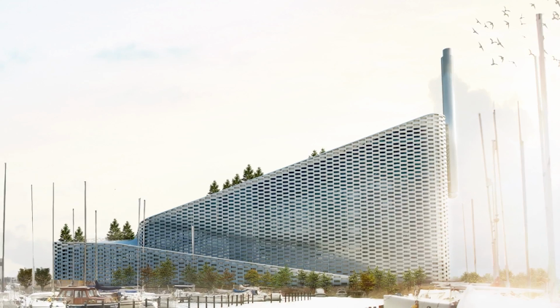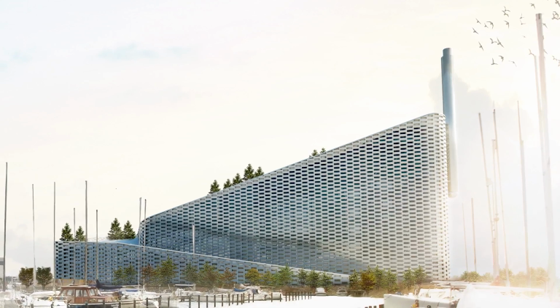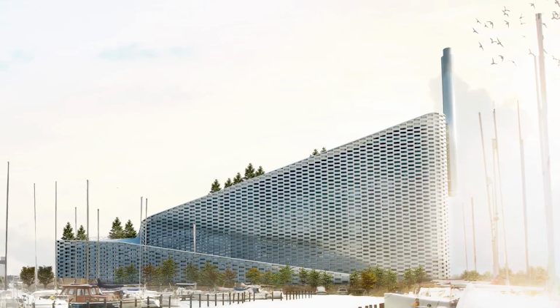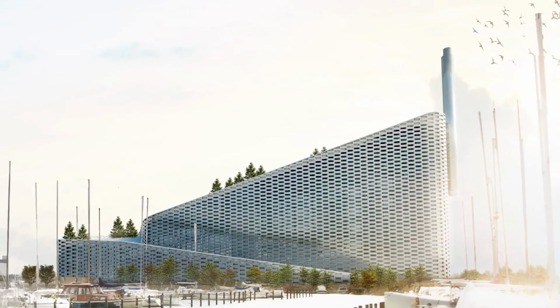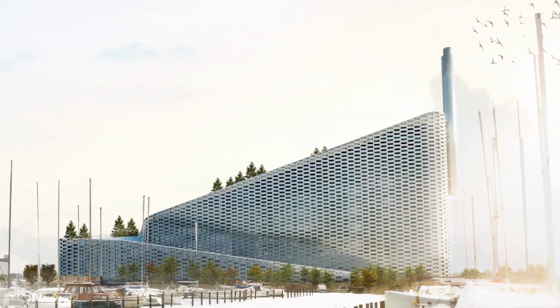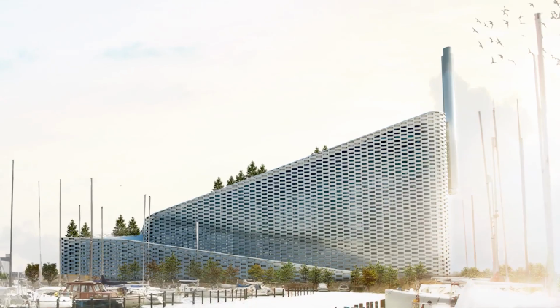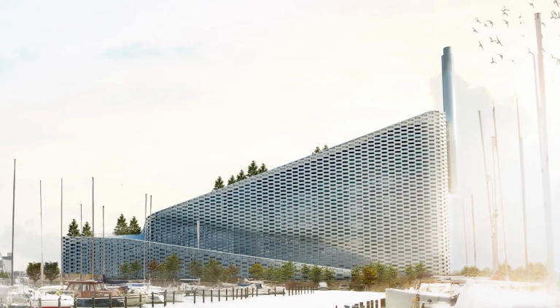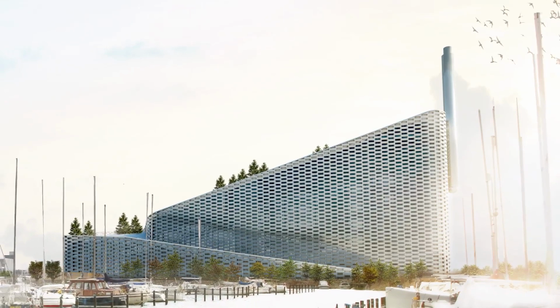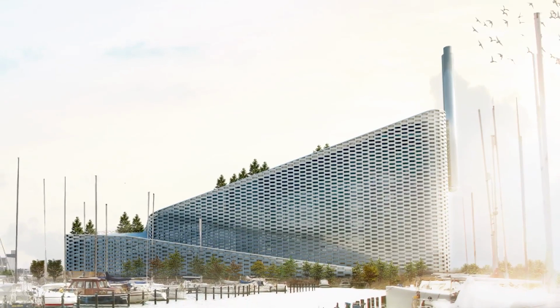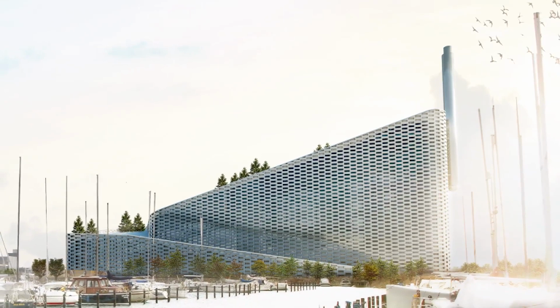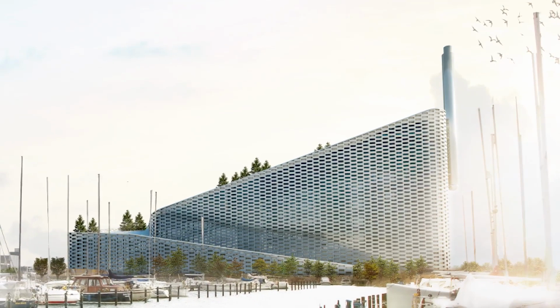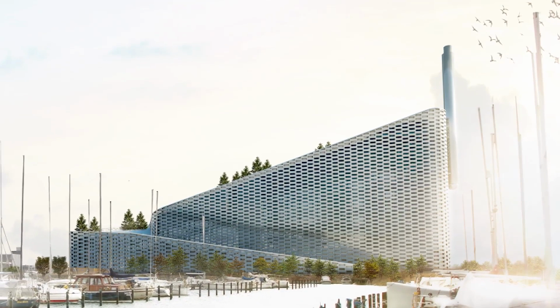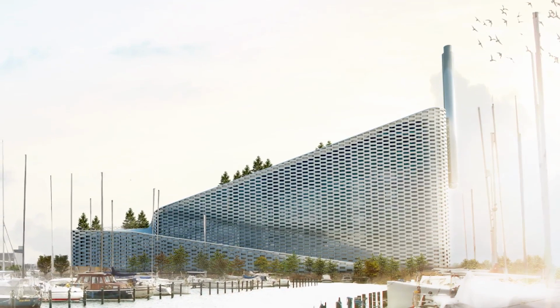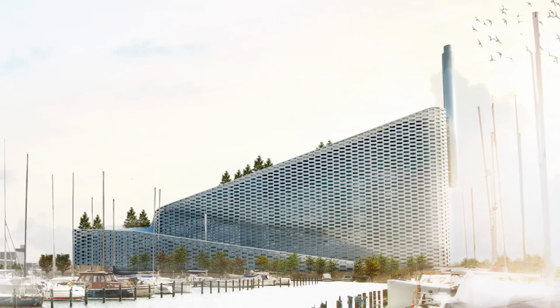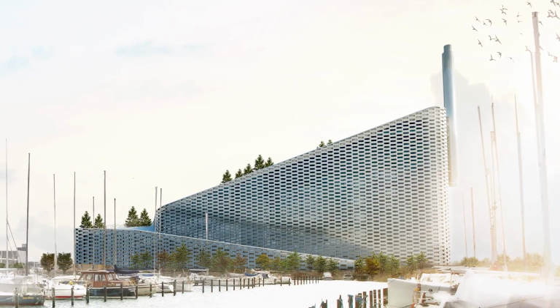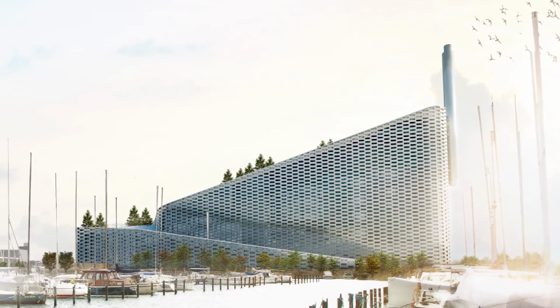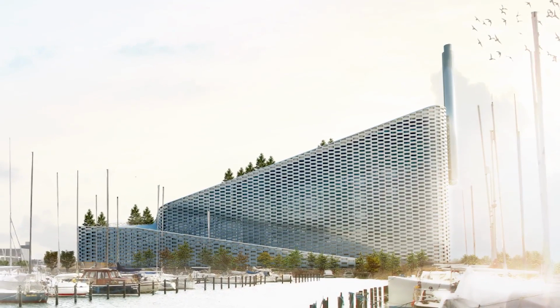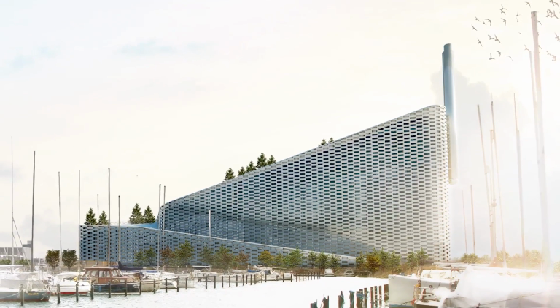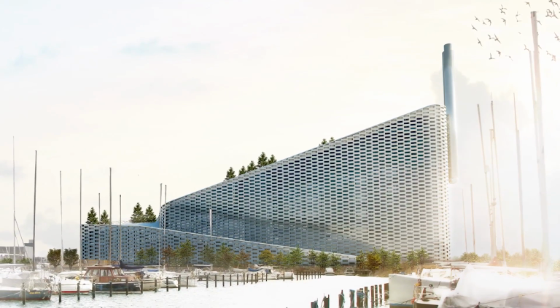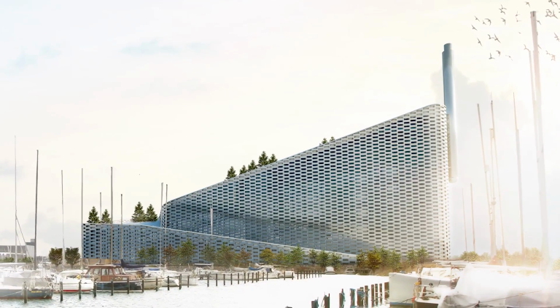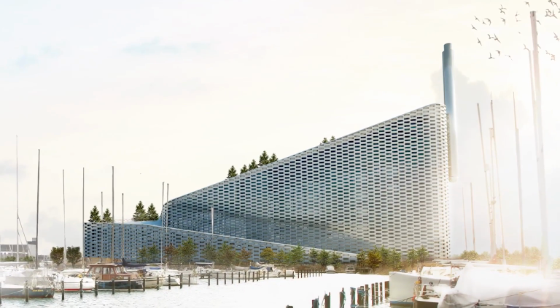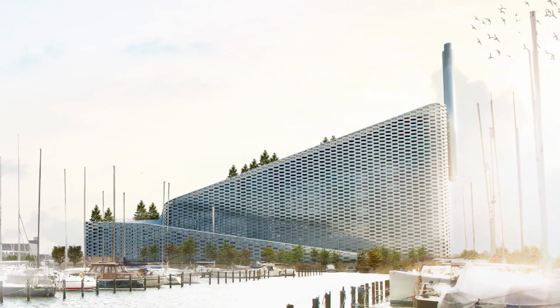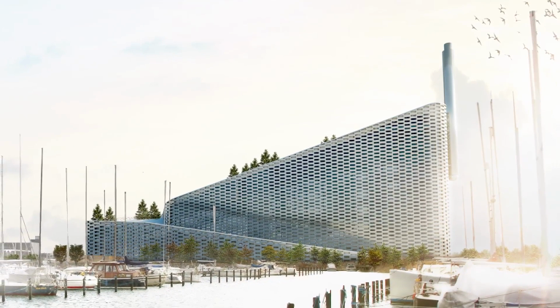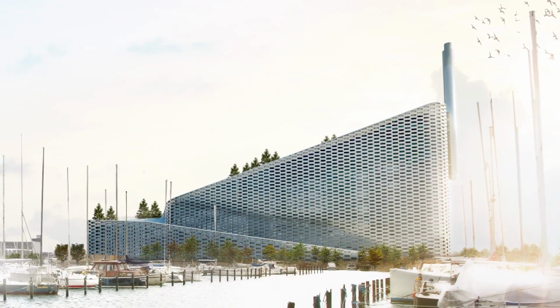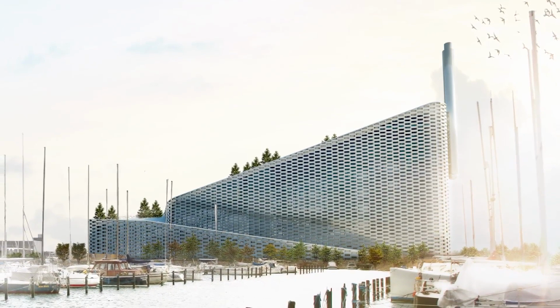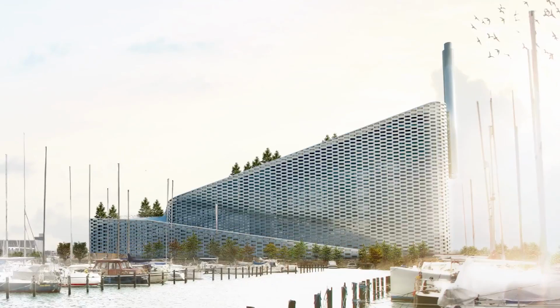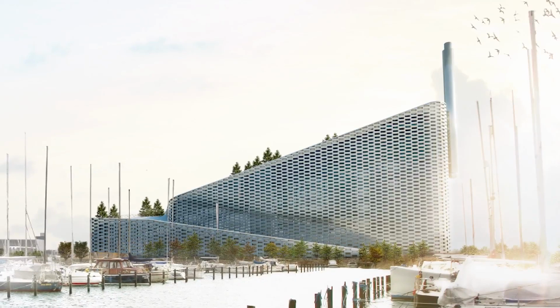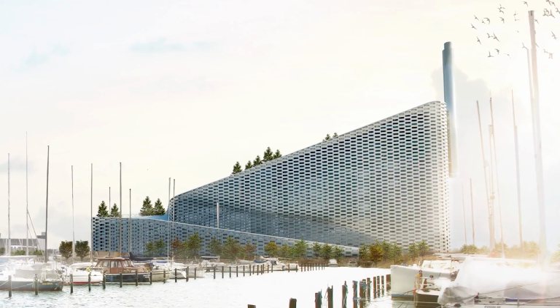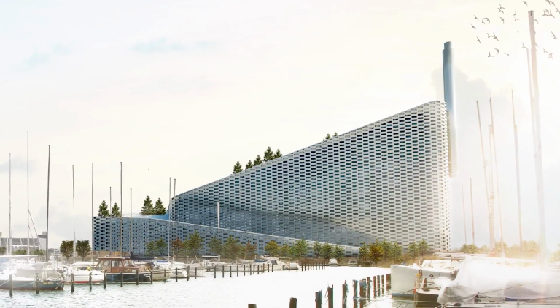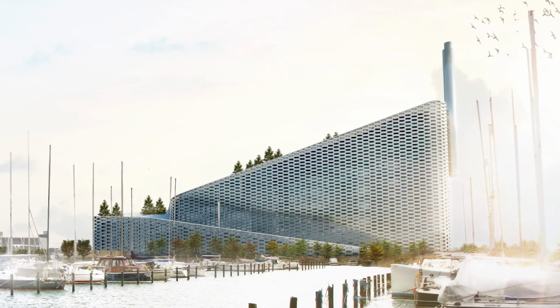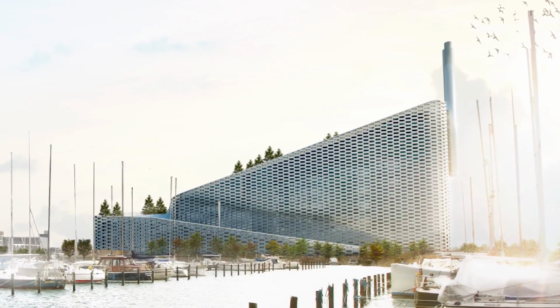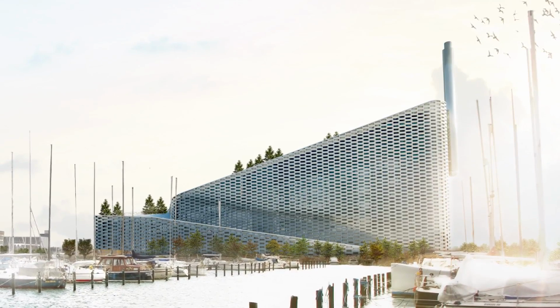Standing at 90 metres and topped with an artificial ski slope, Amager Bakke will undoubtedly be a future landmark of the city.